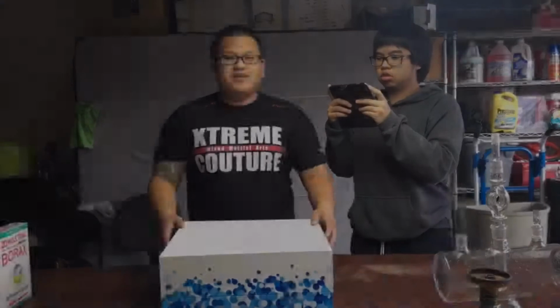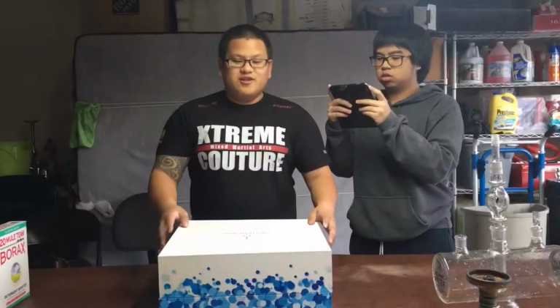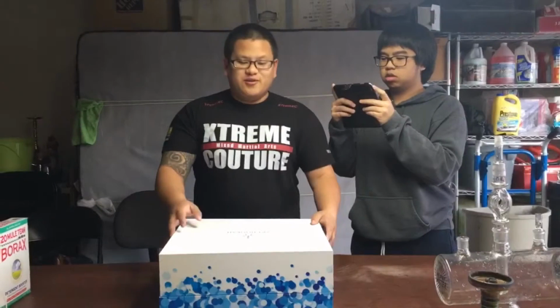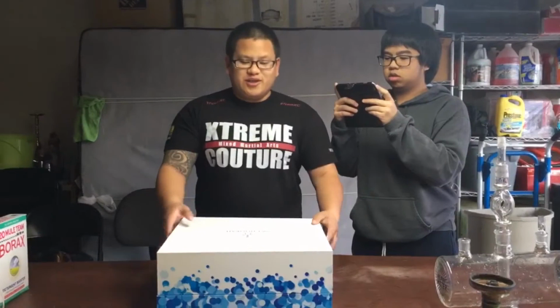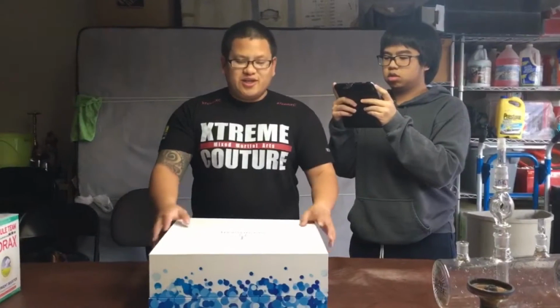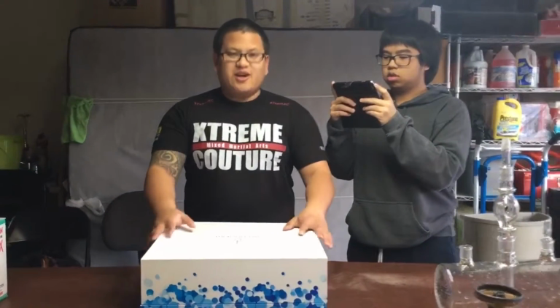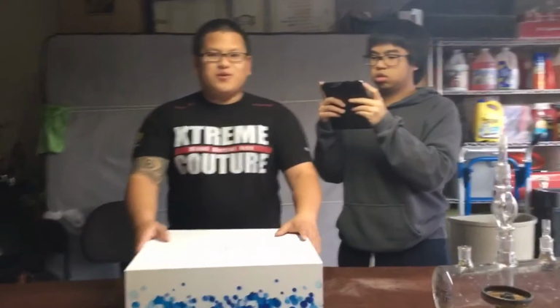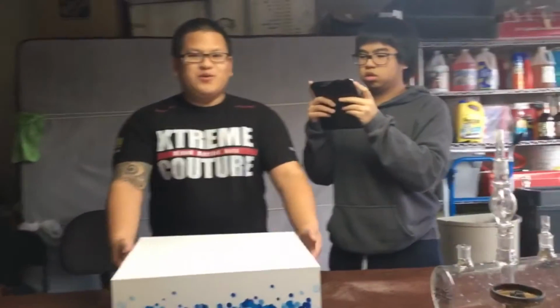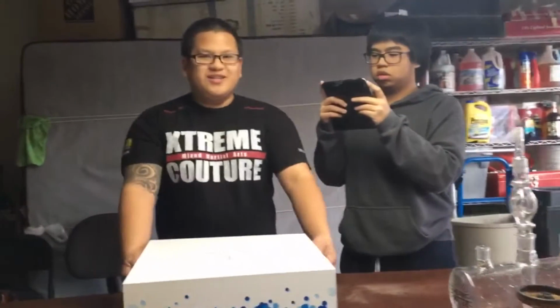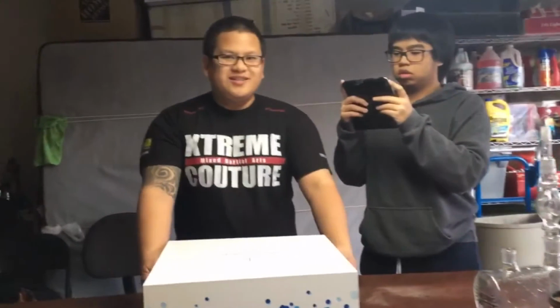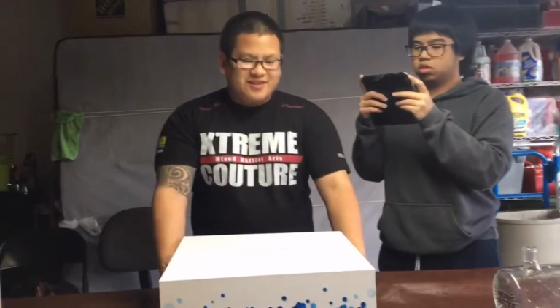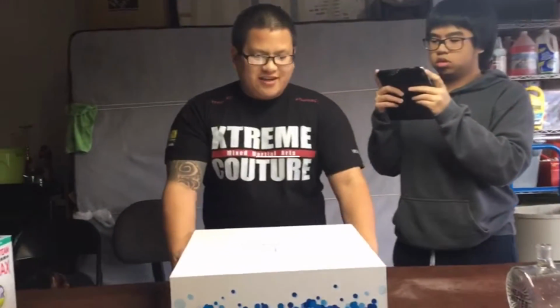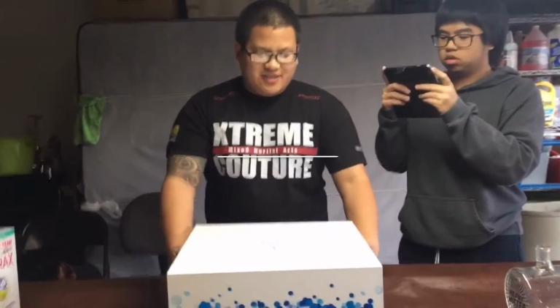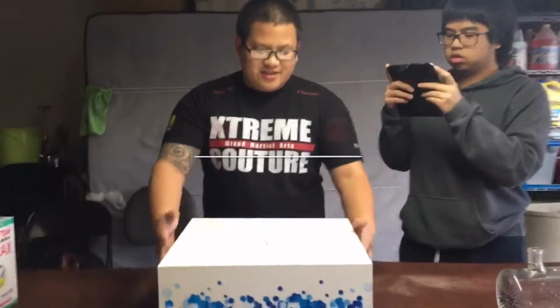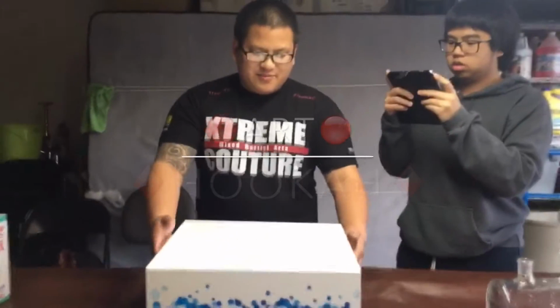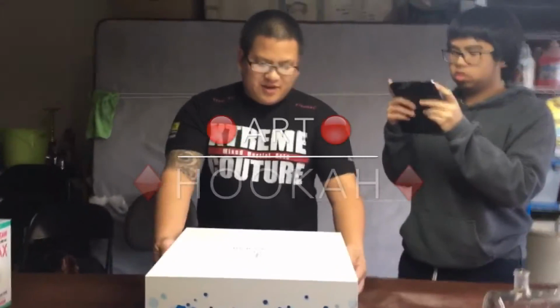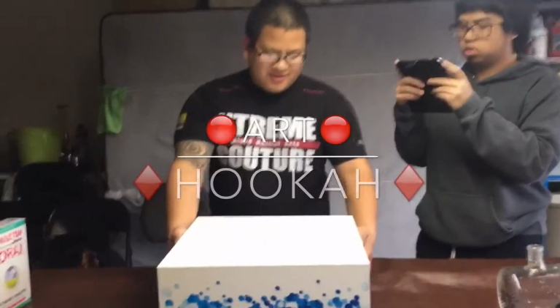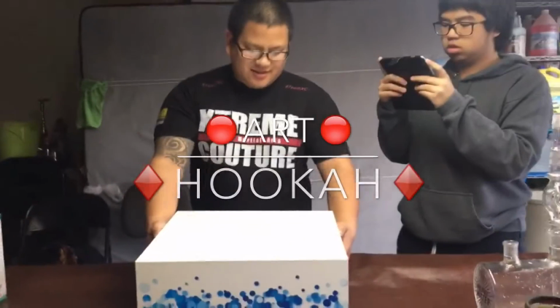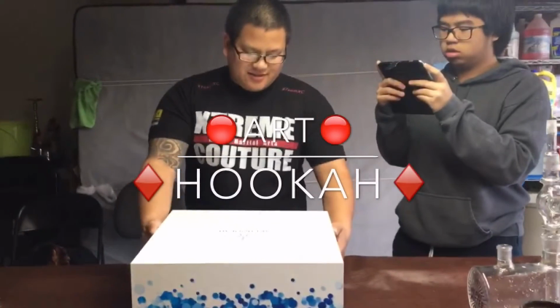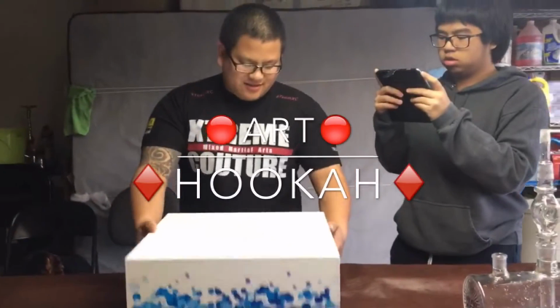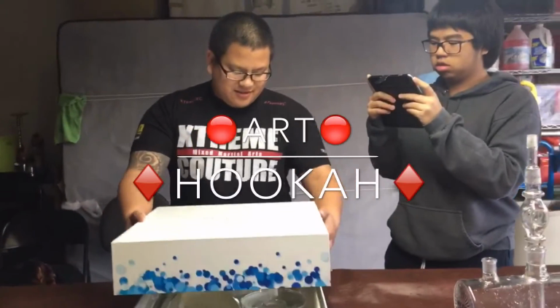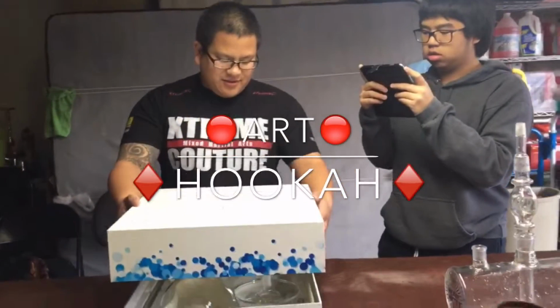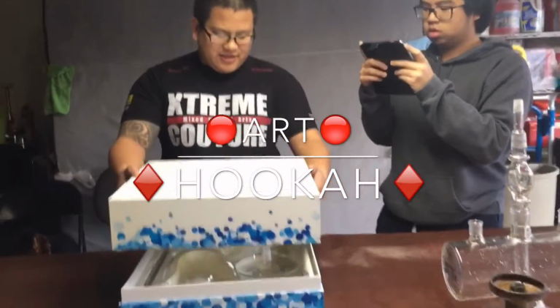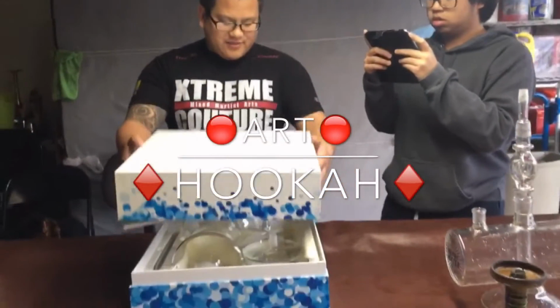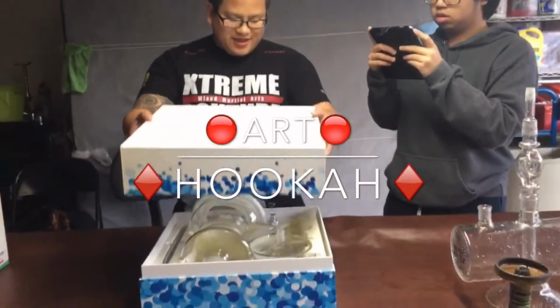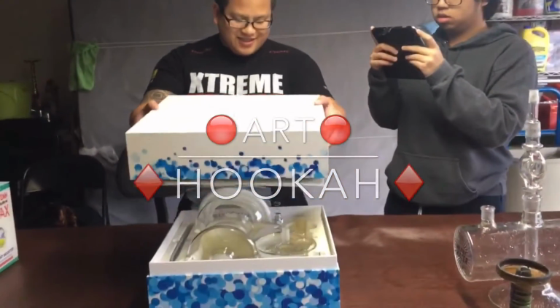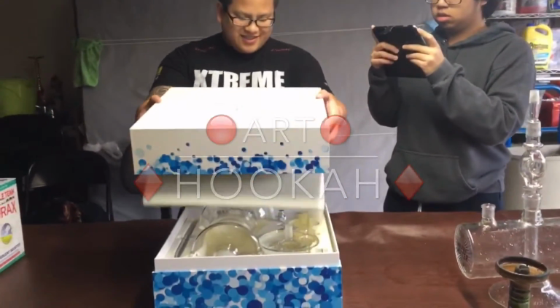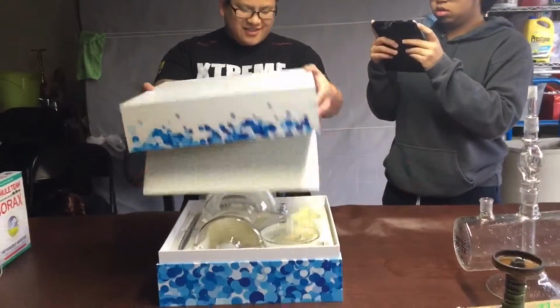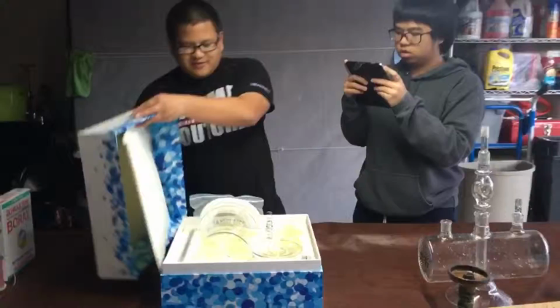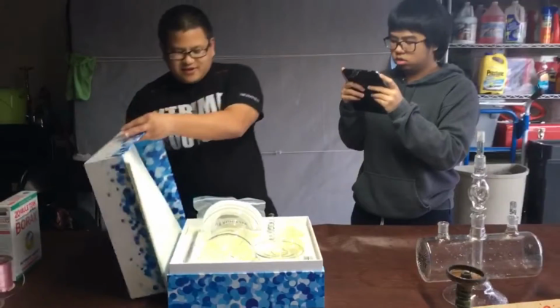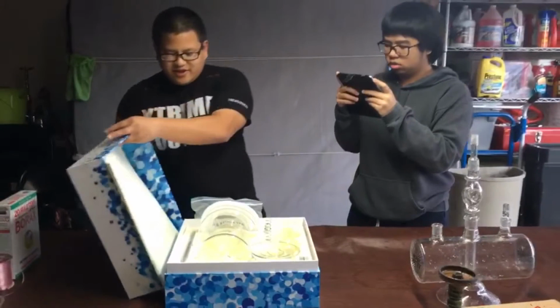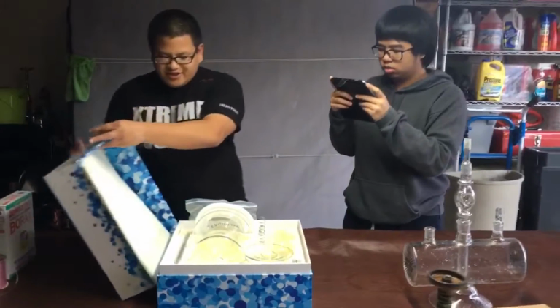We just got the Art Hookah and this is the box. Very nice box, sturdy.